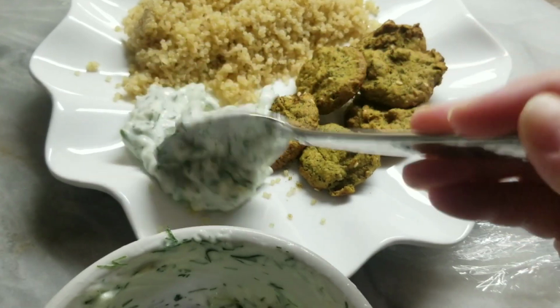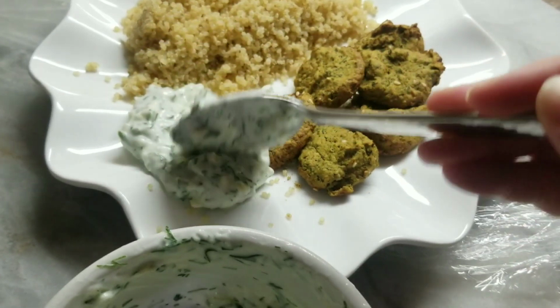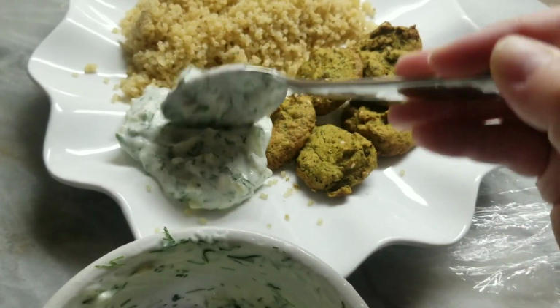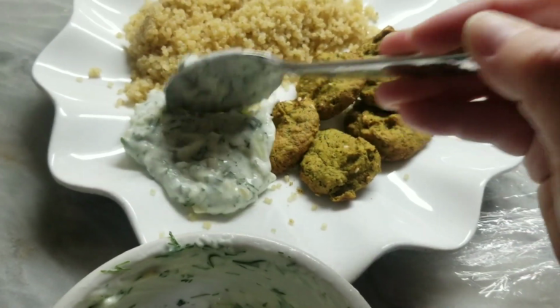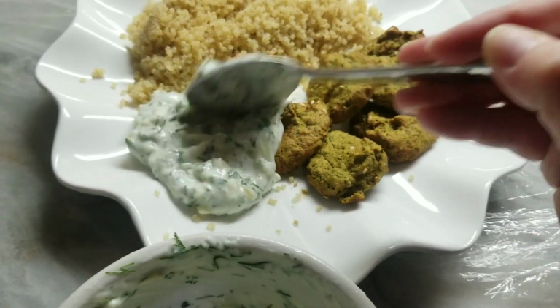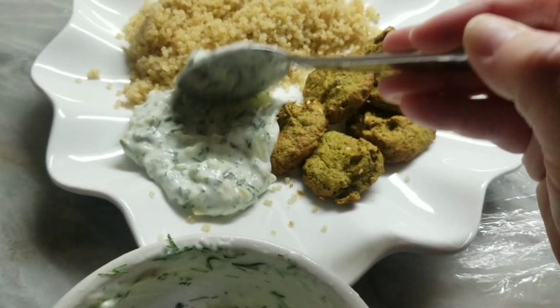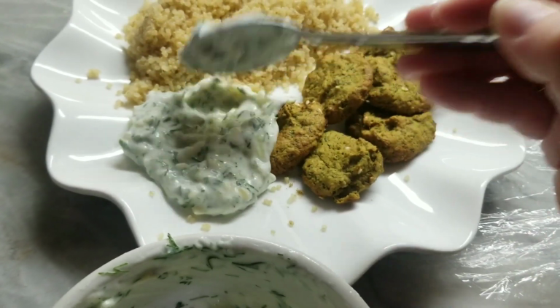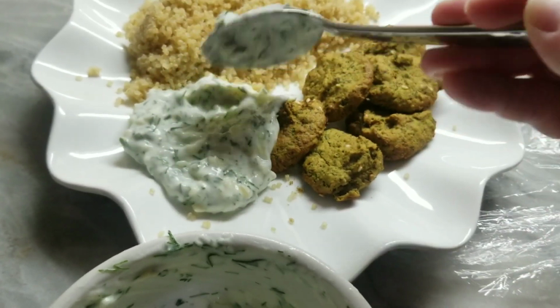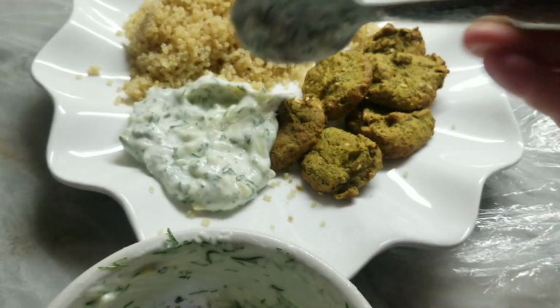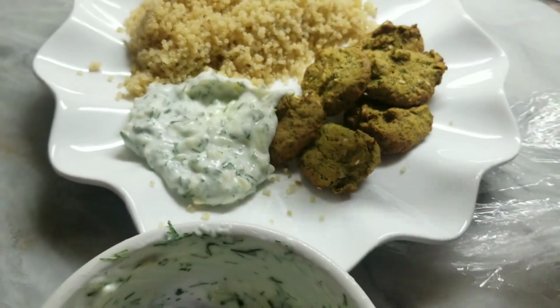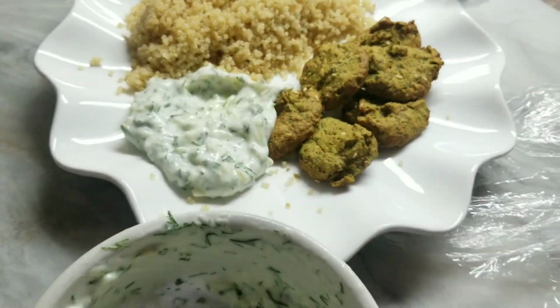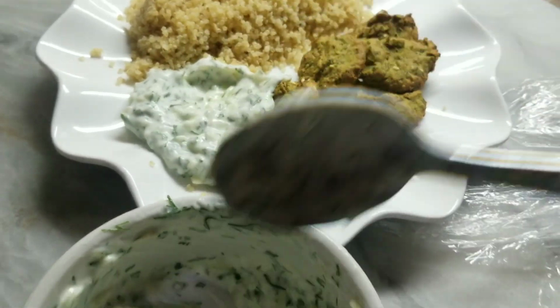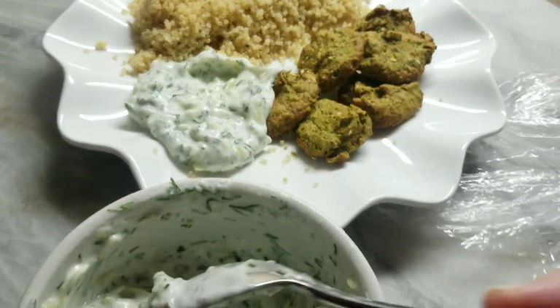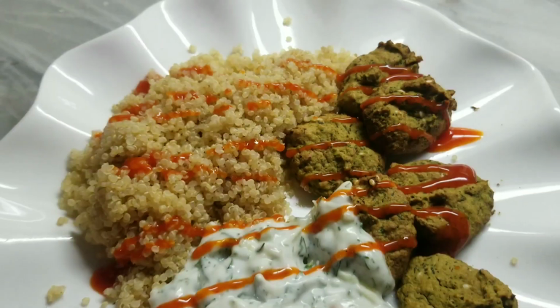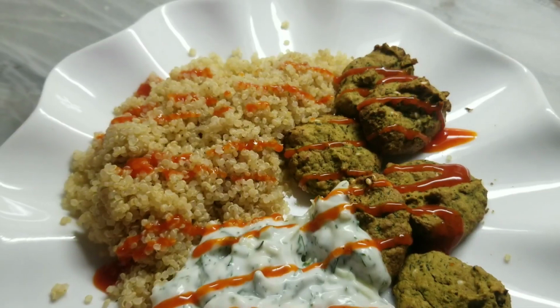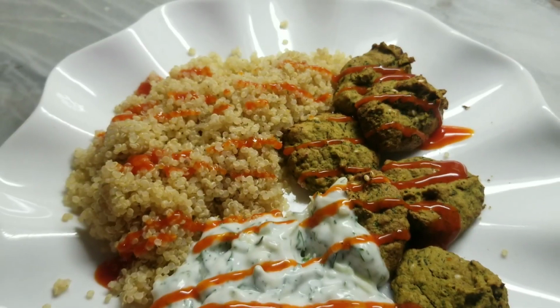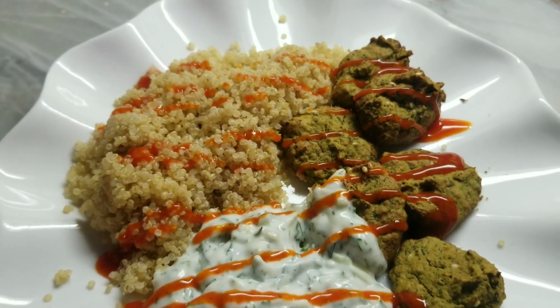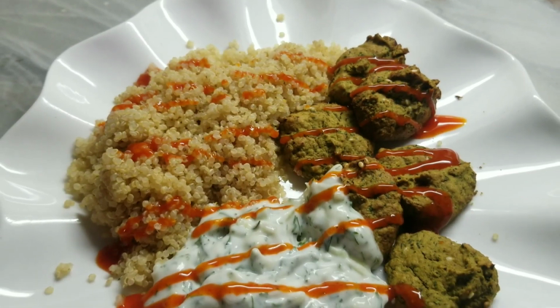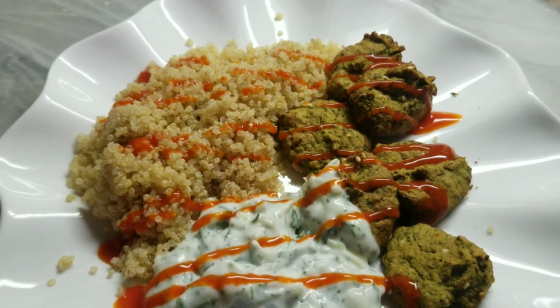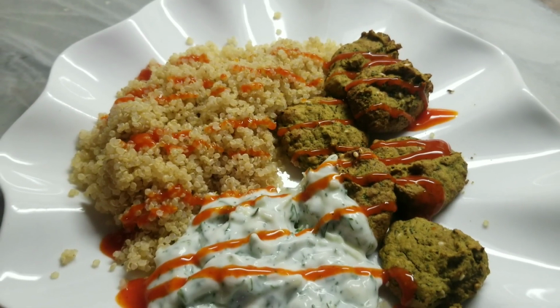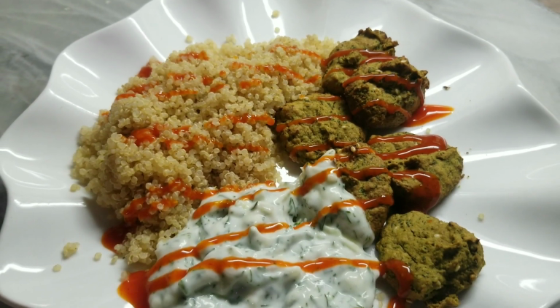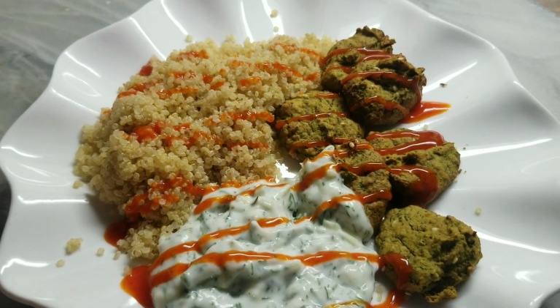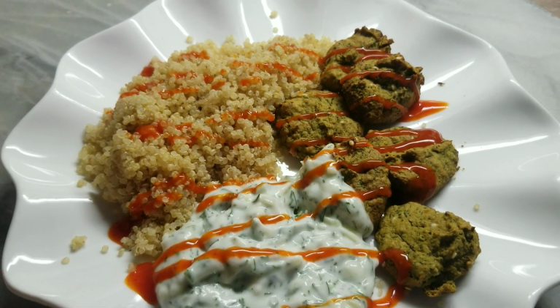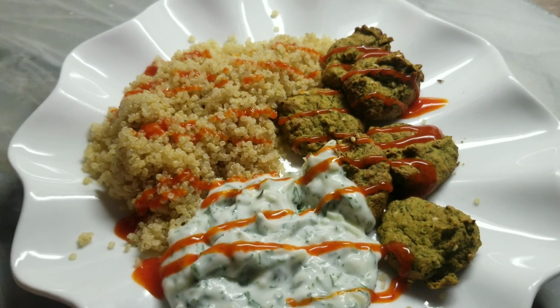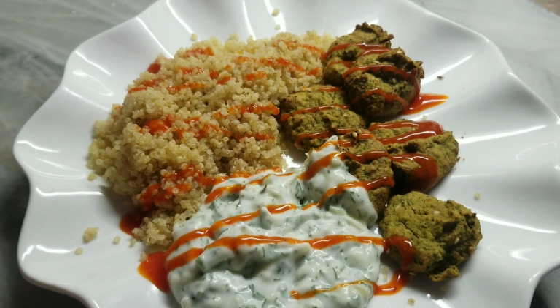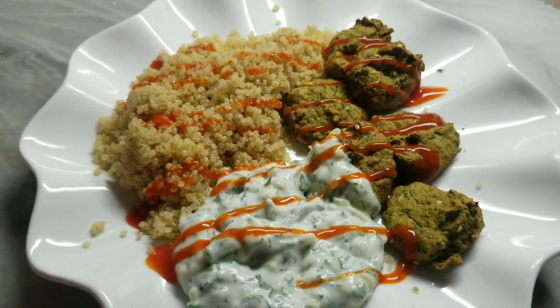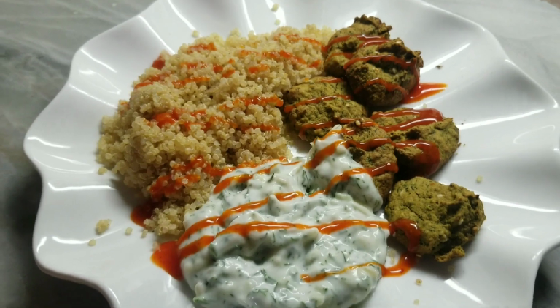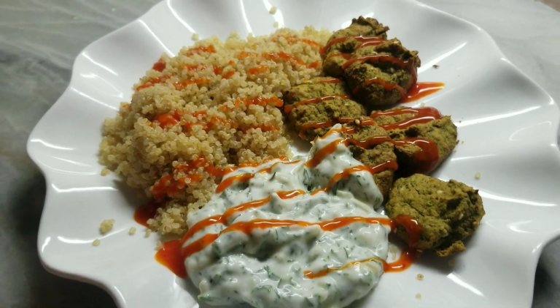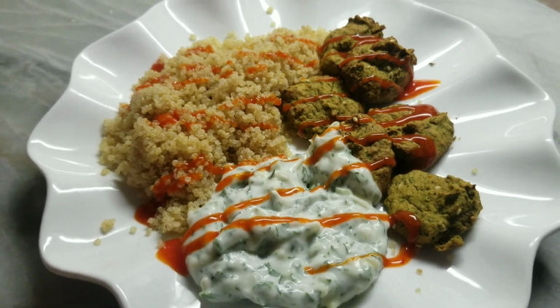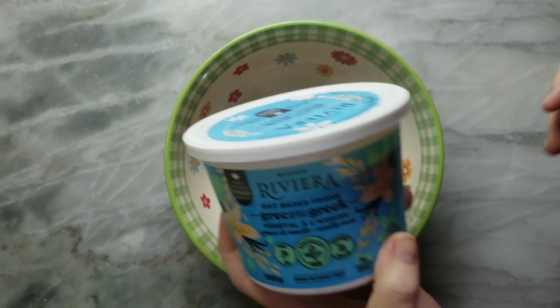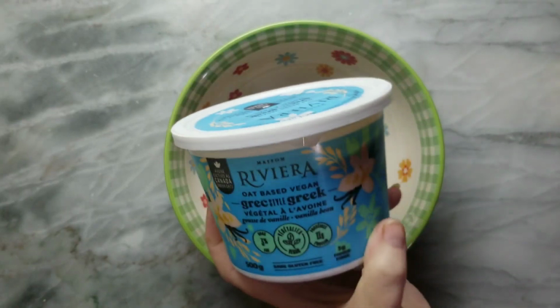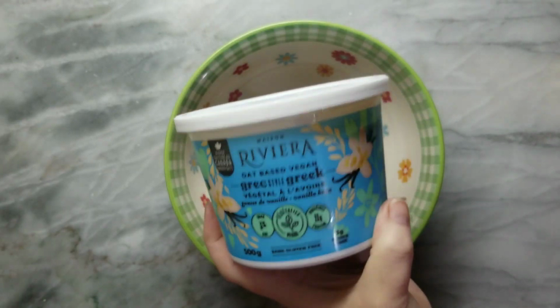And then I add my dollop of tzatziki with my quinoa and some sriracha on top. So good.